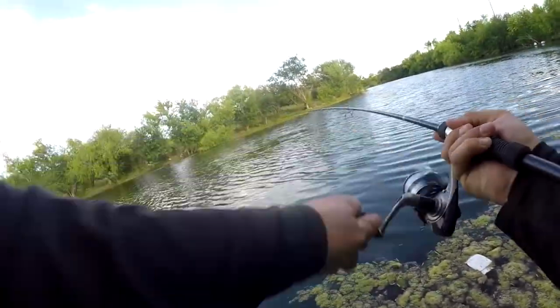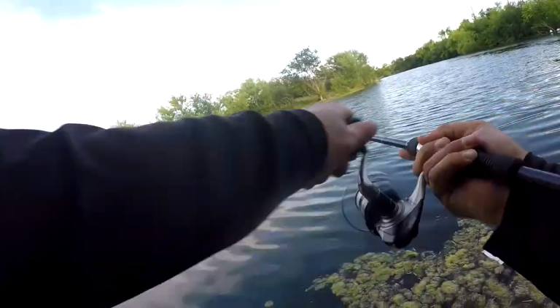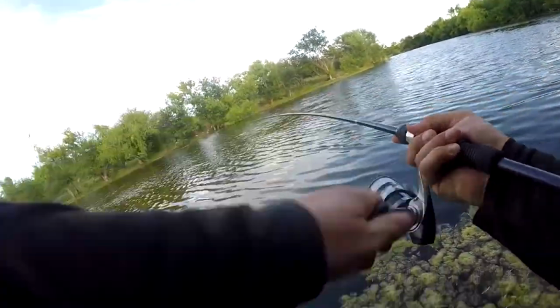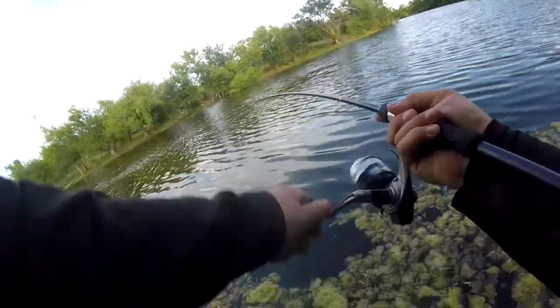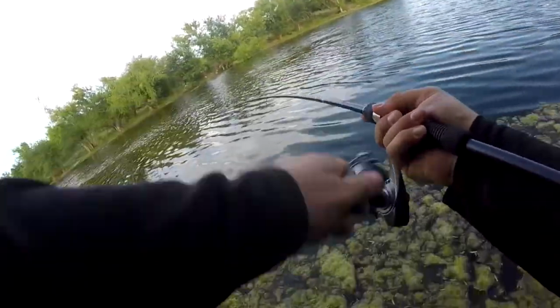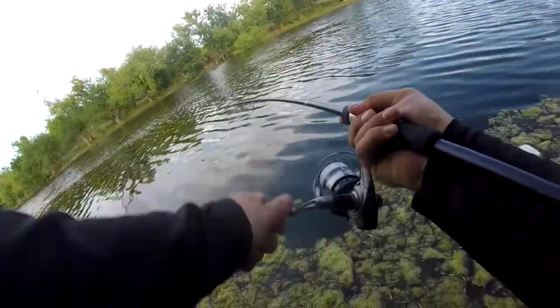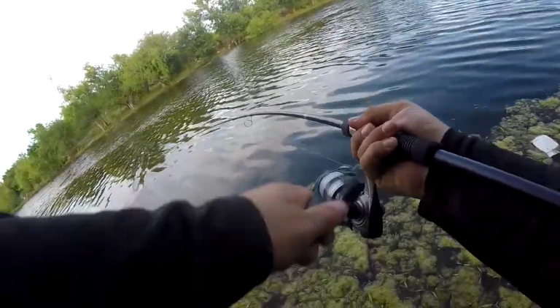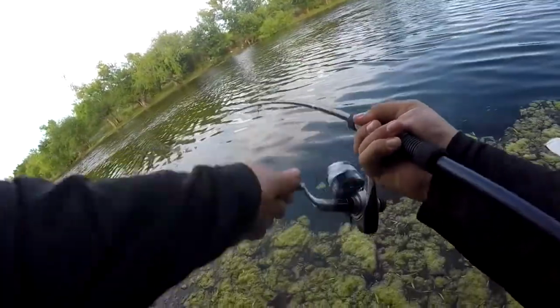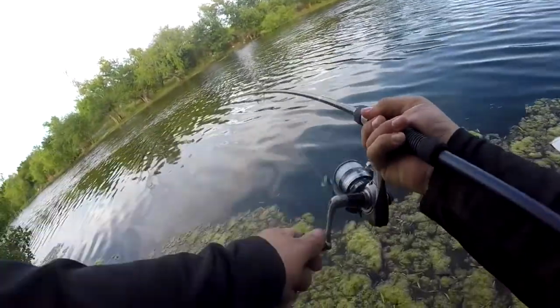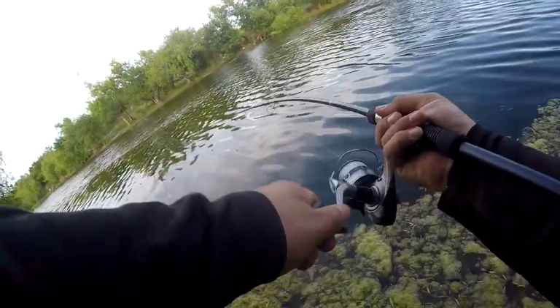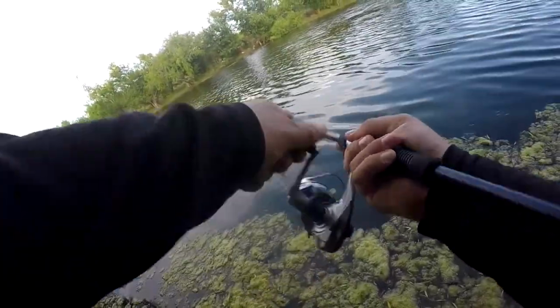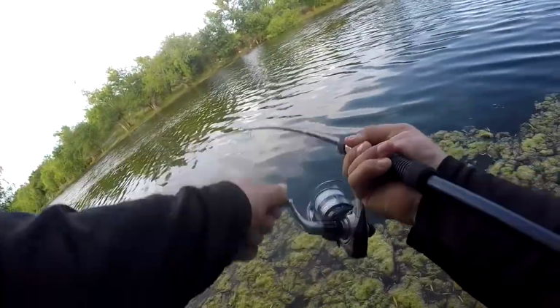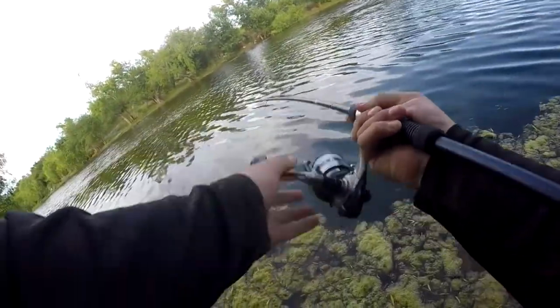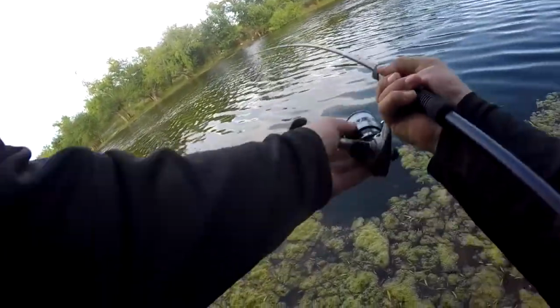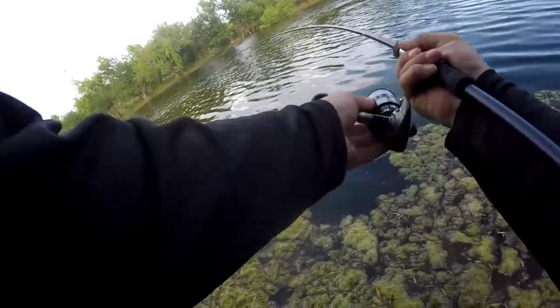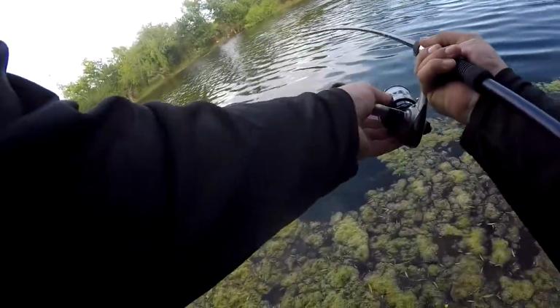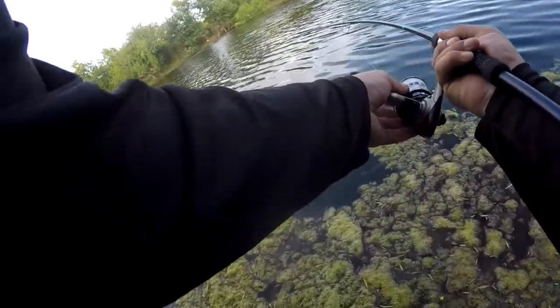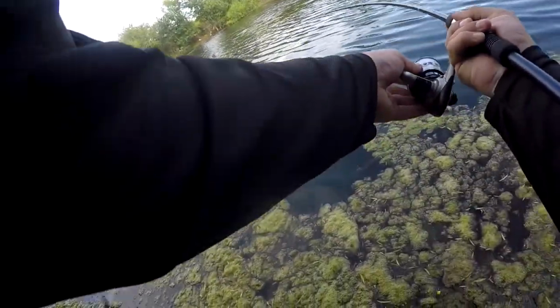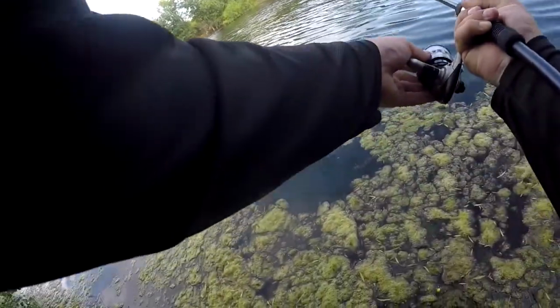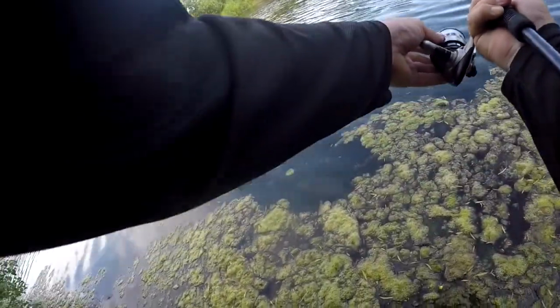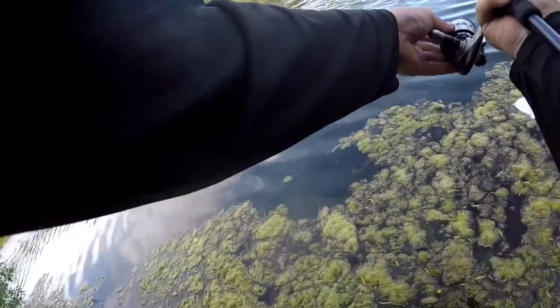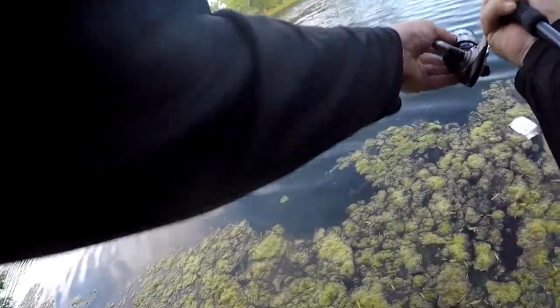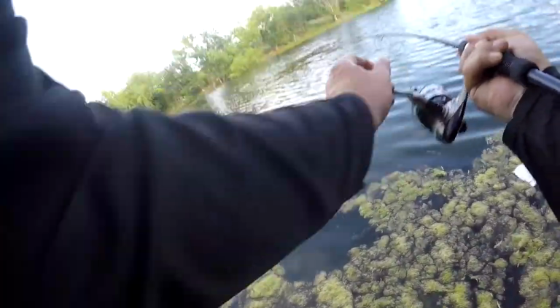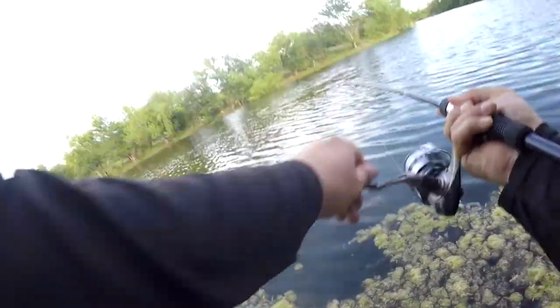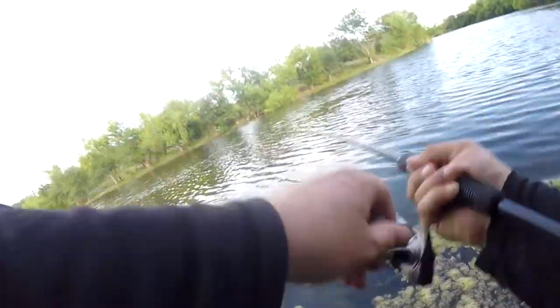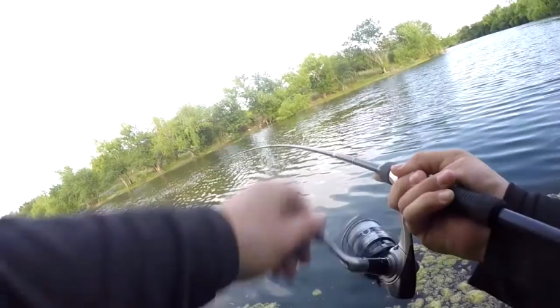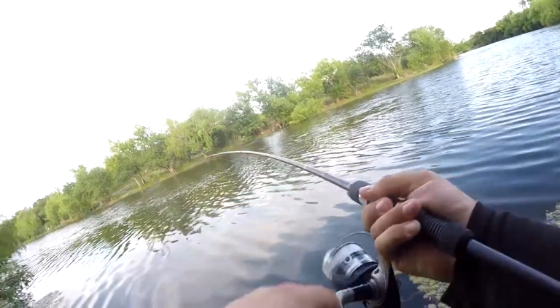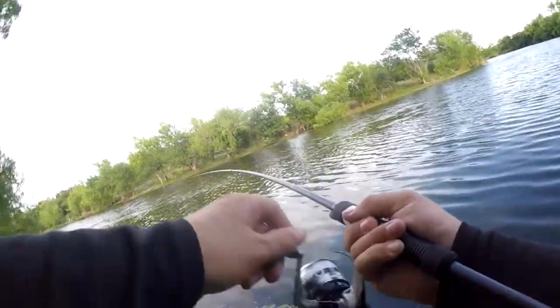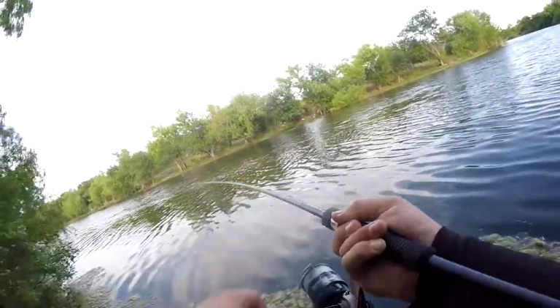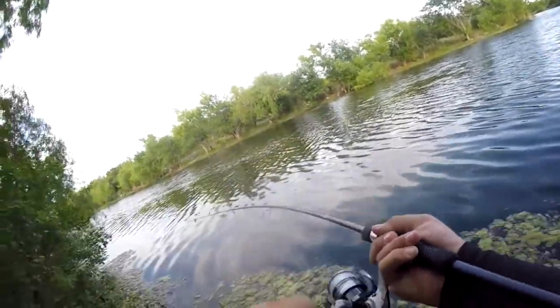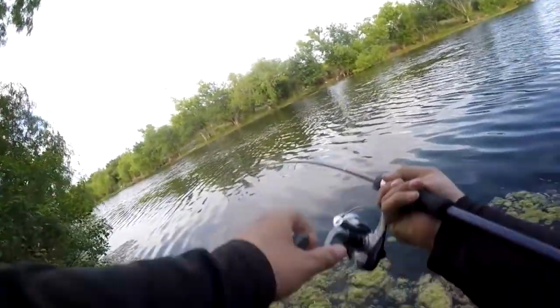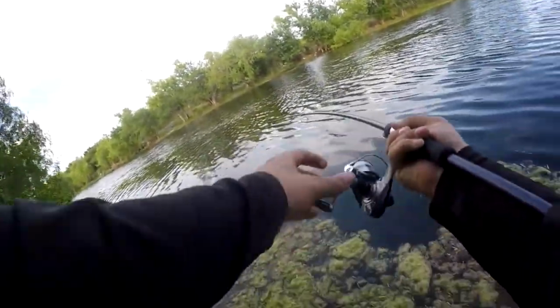Whoa — that is a fish! But I'm also snagged on a branch.